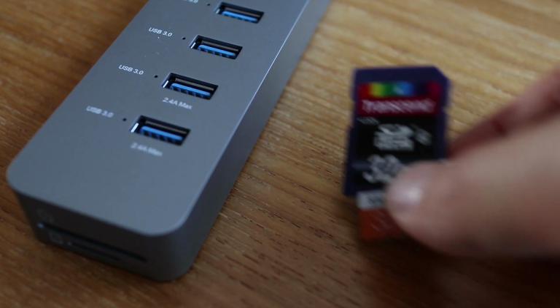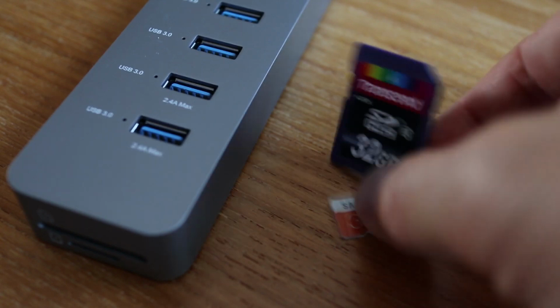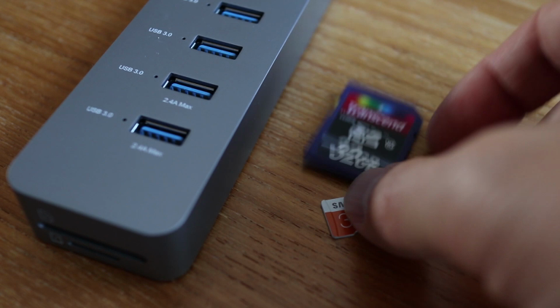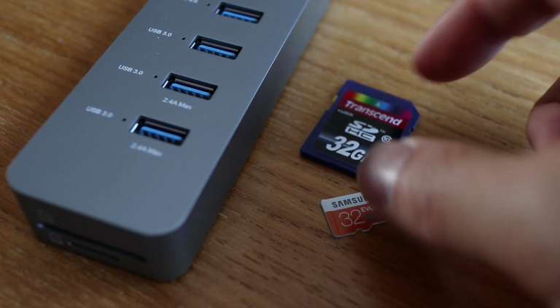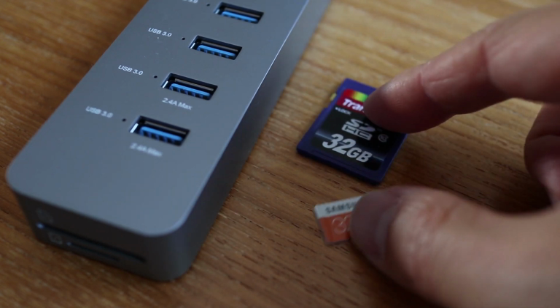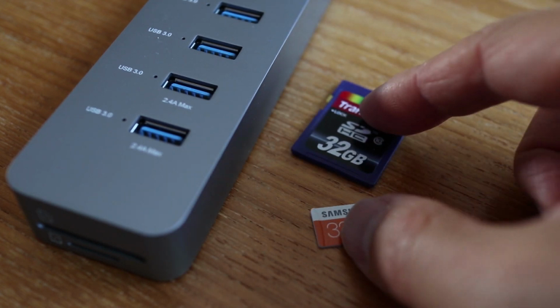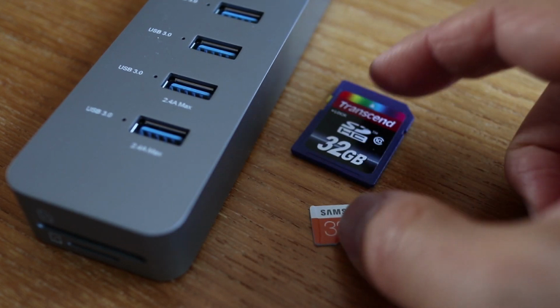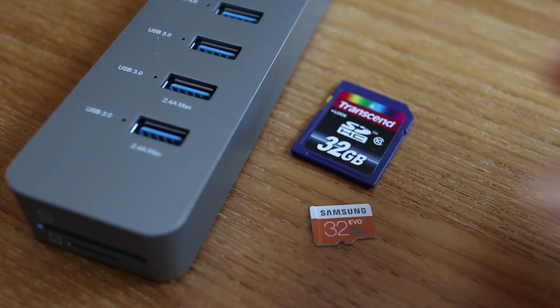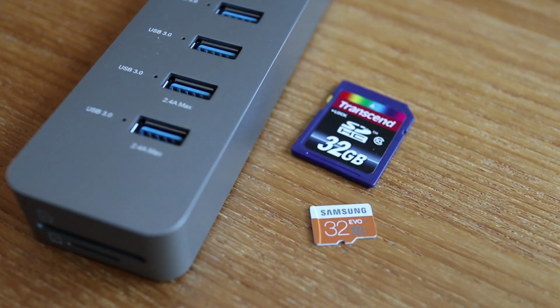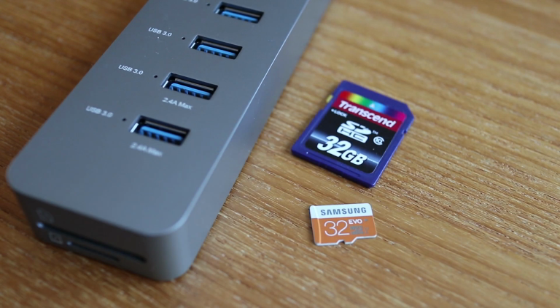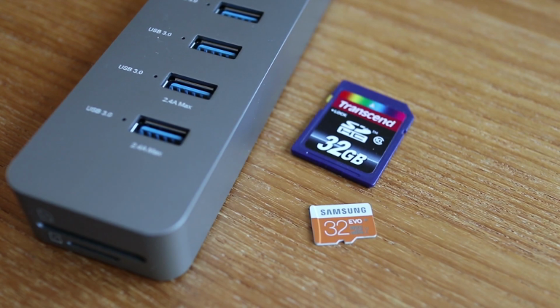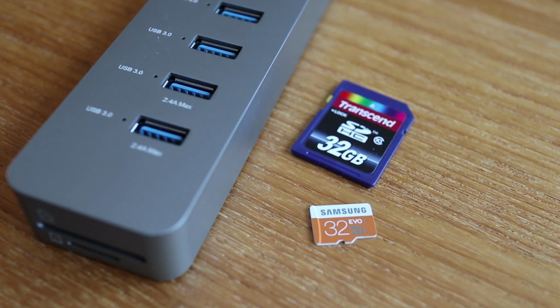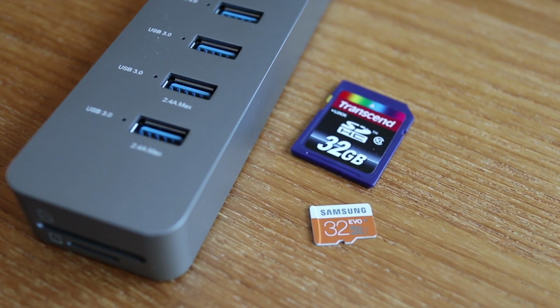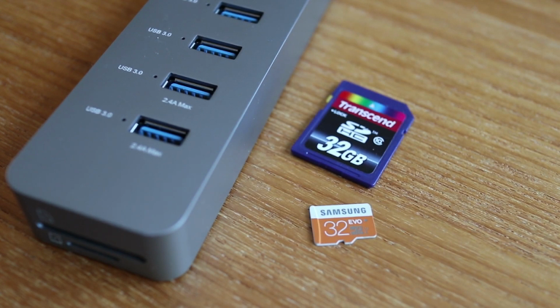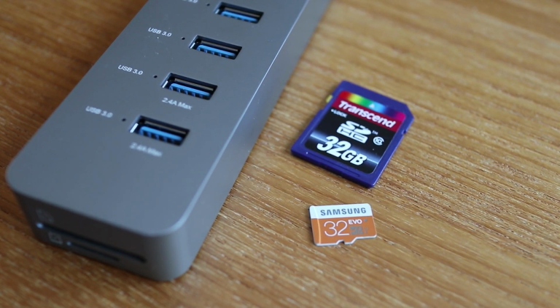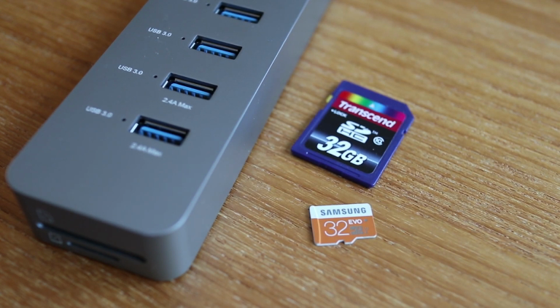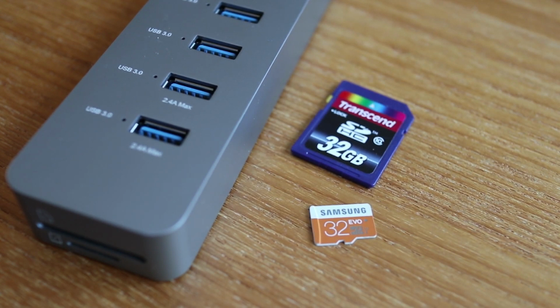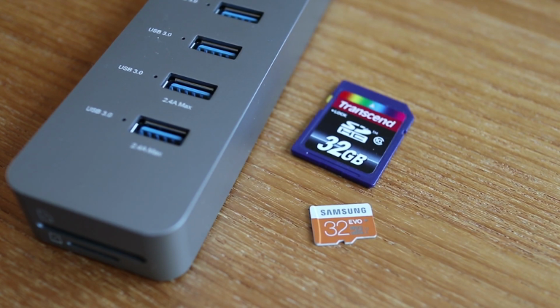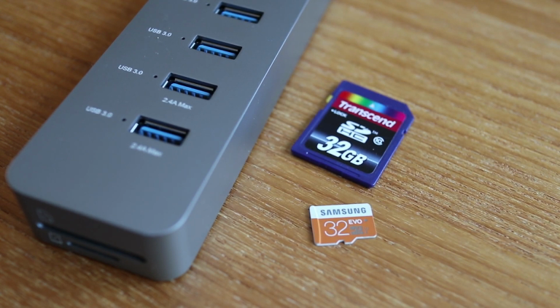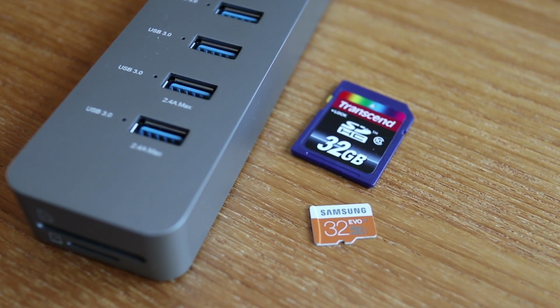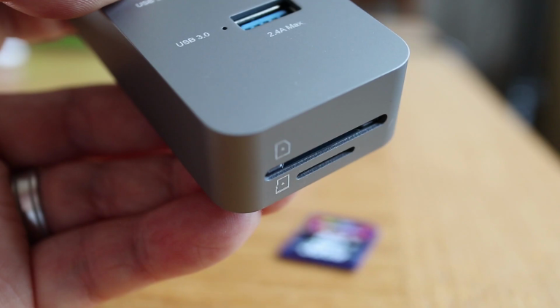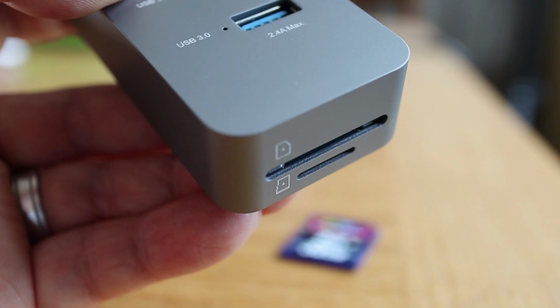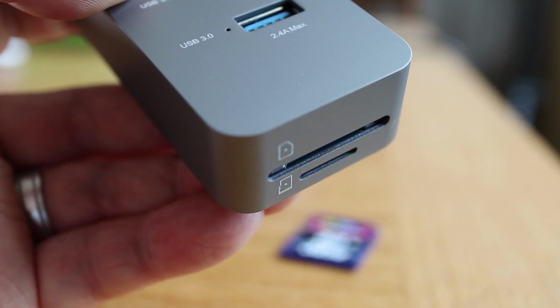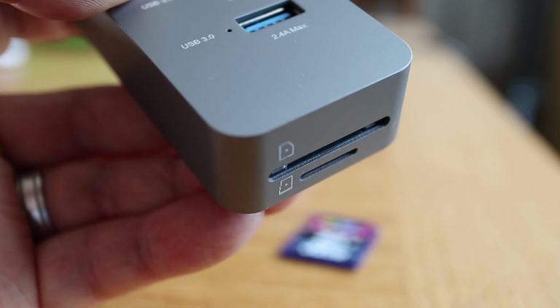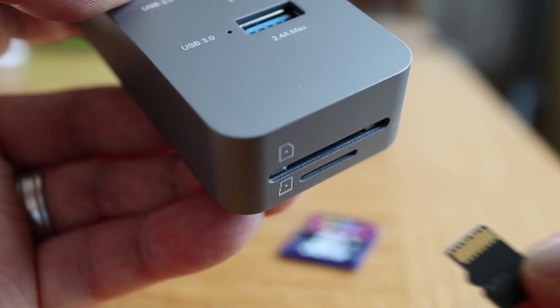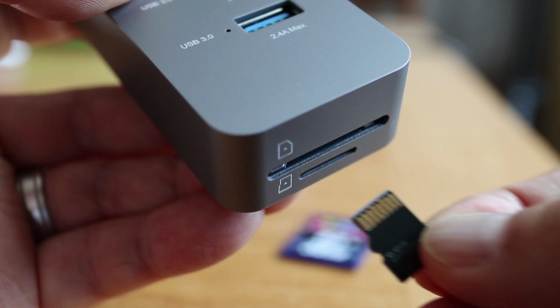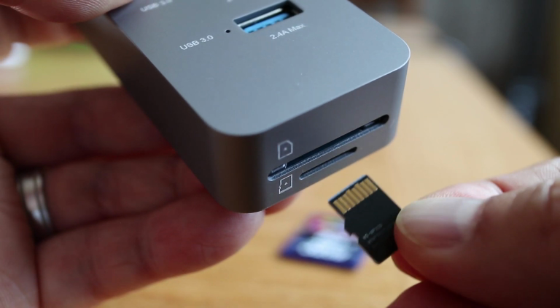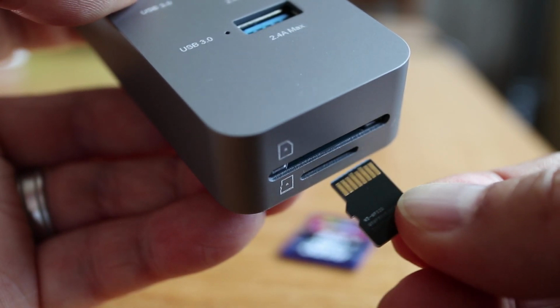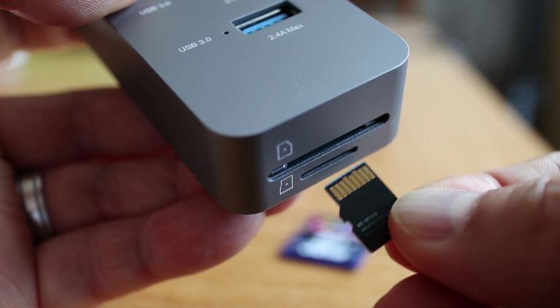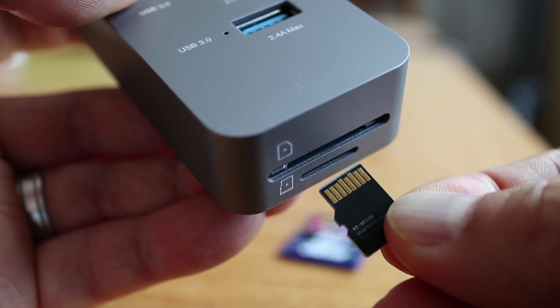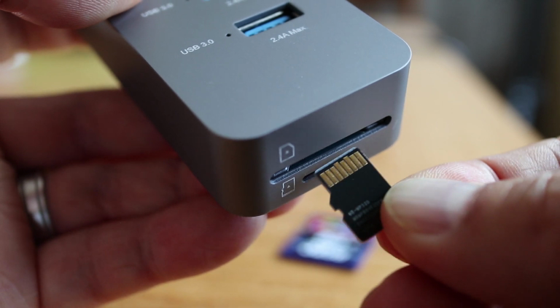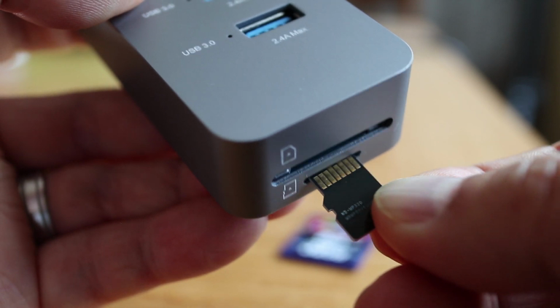Have pictures, video, or music on a memory card? You can now transfer those files to your MacBook with regular size and microSD cards.